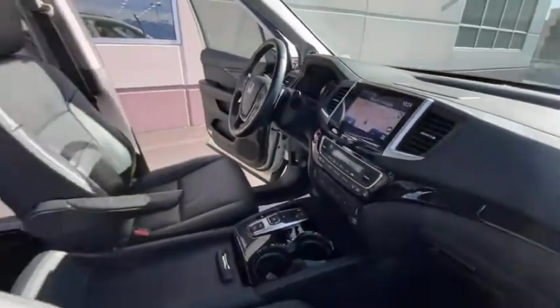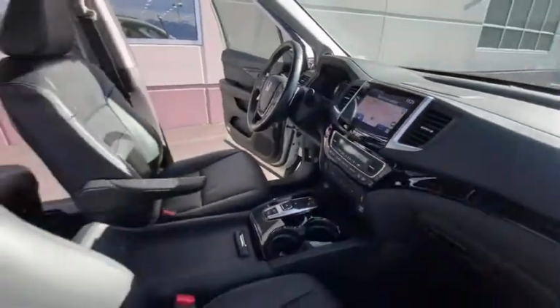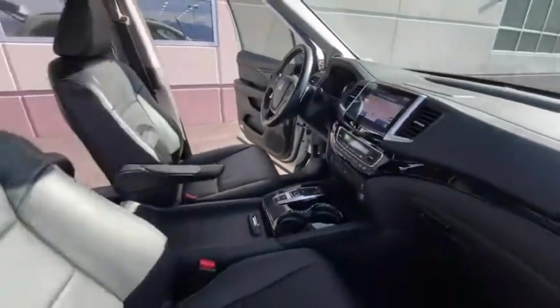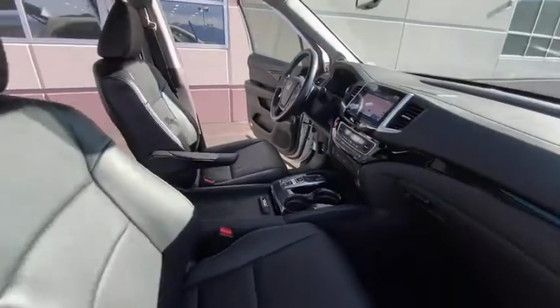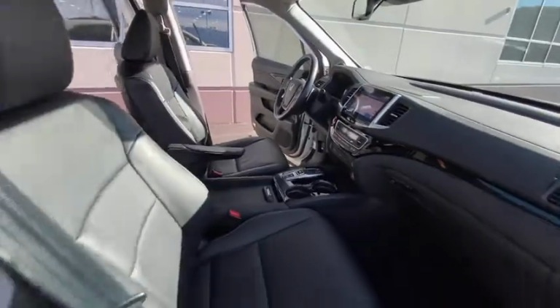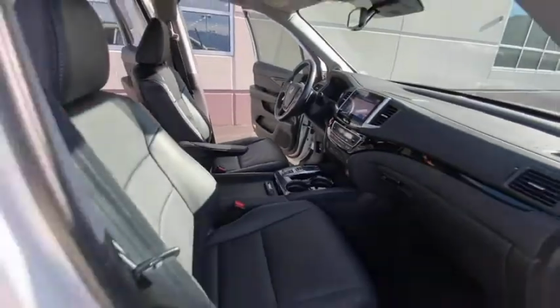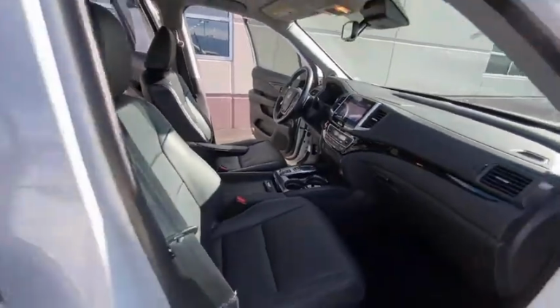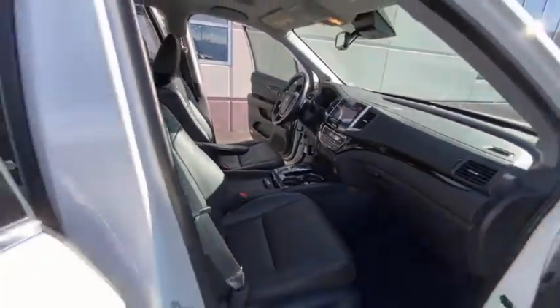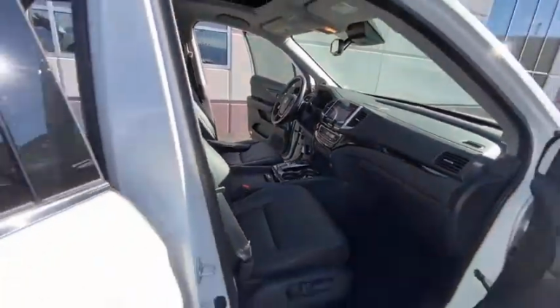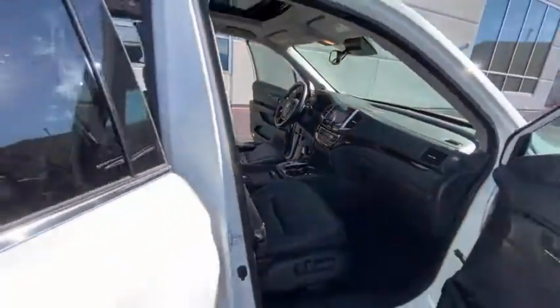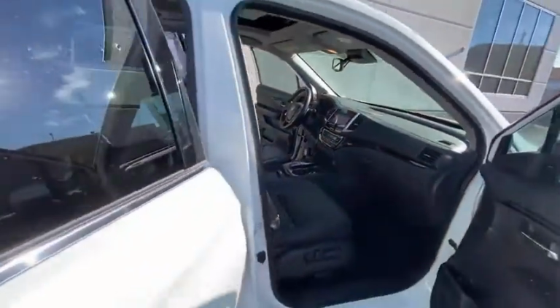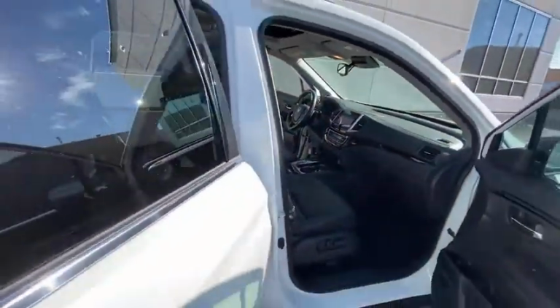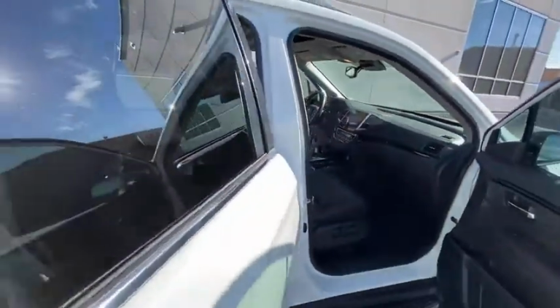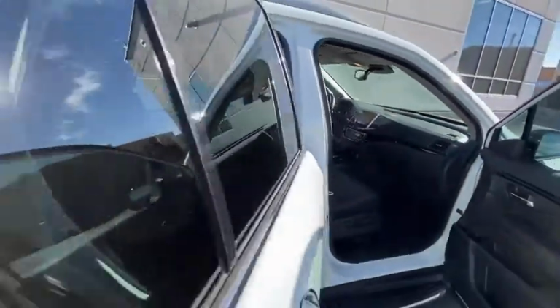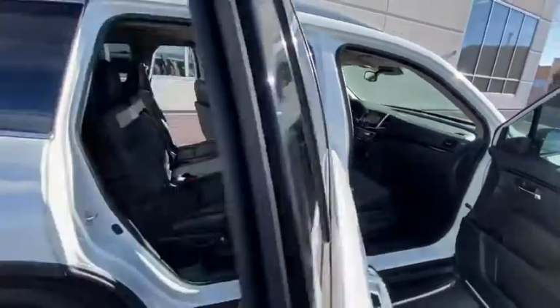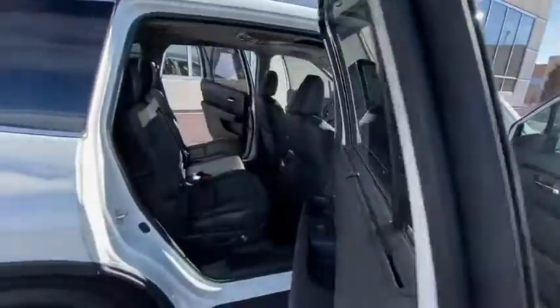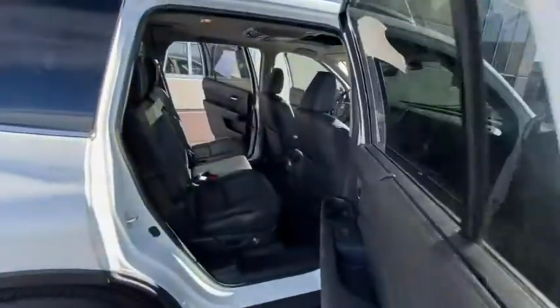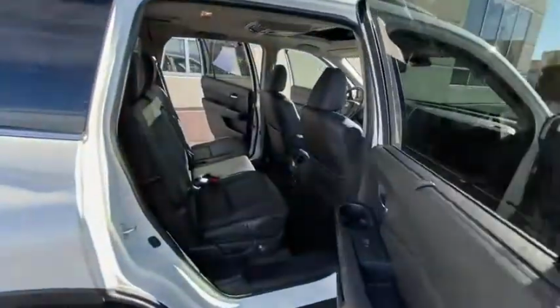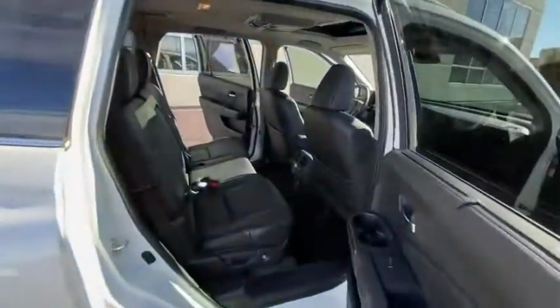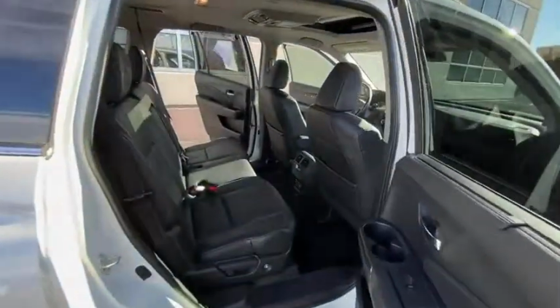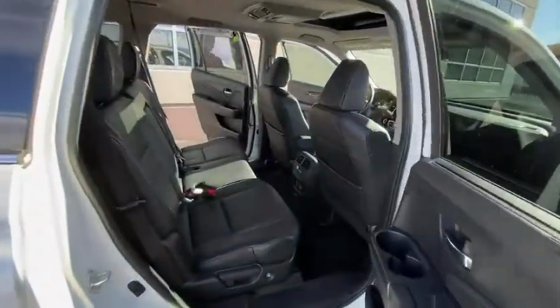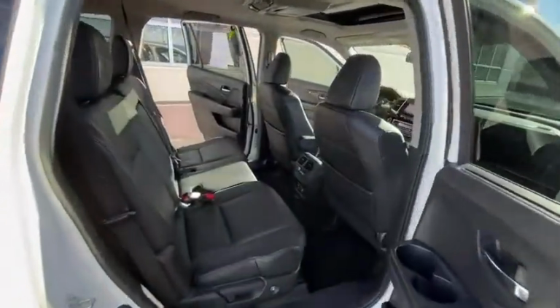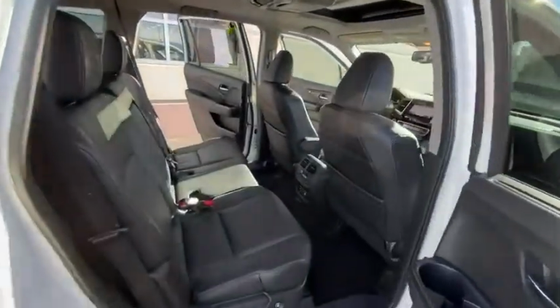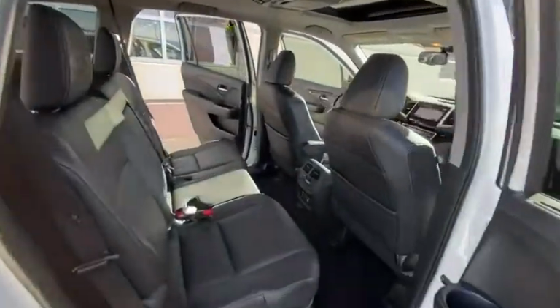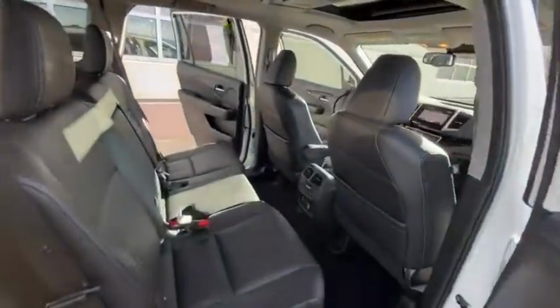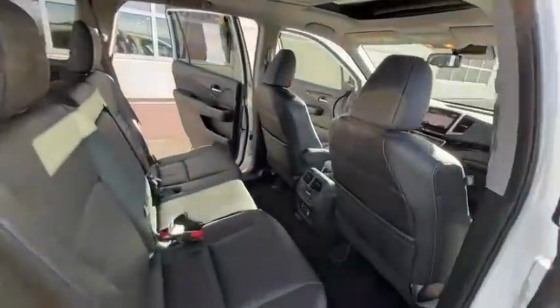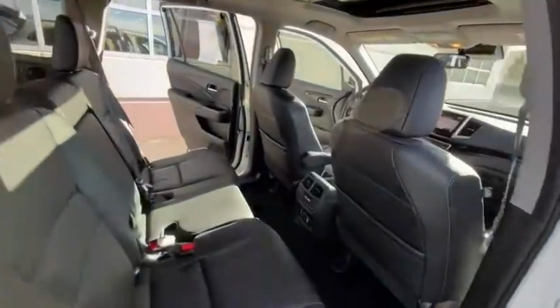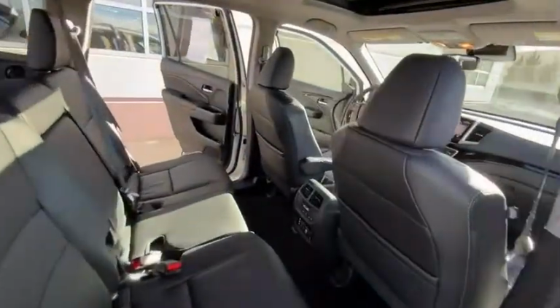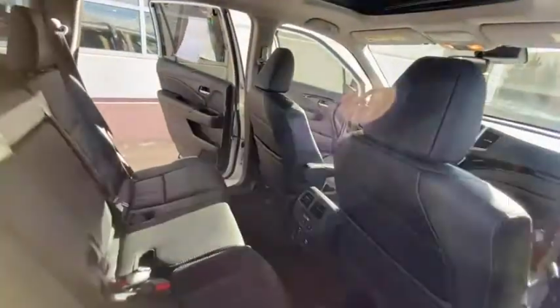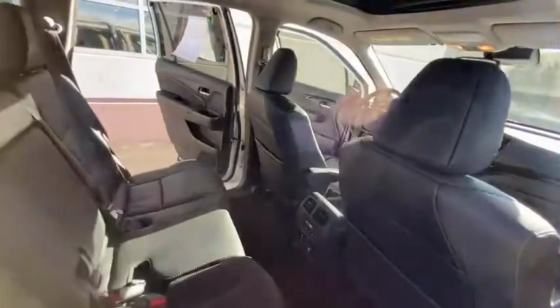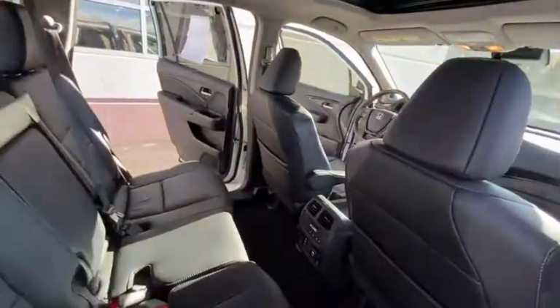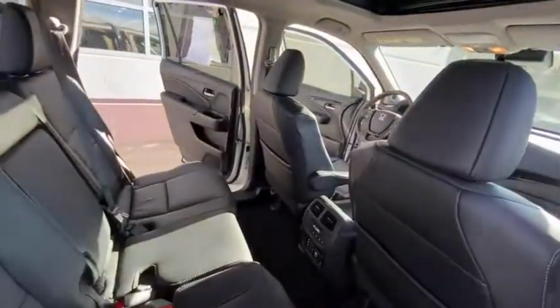Rear window defroster, trip computer, heated front seats. Come see the car for yourself.